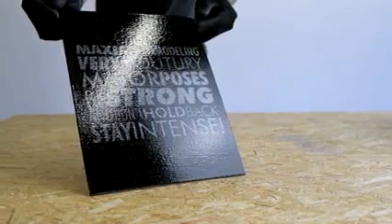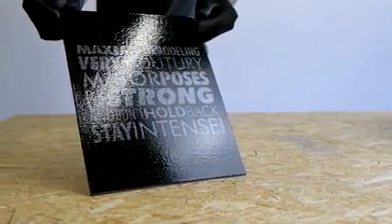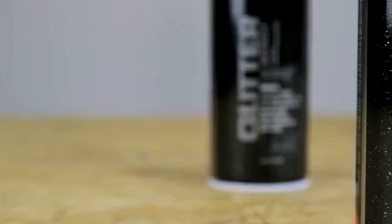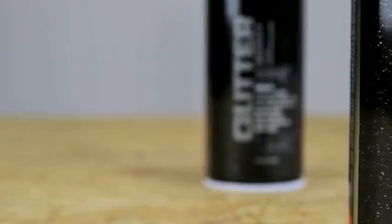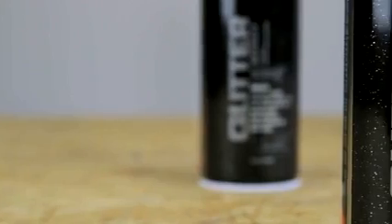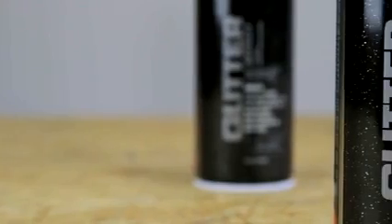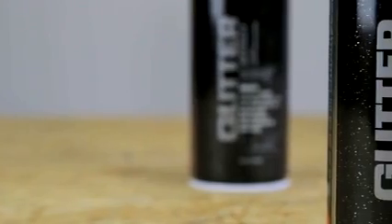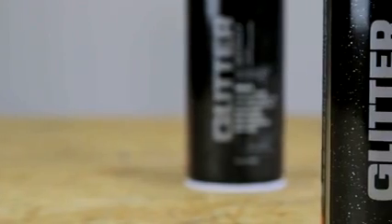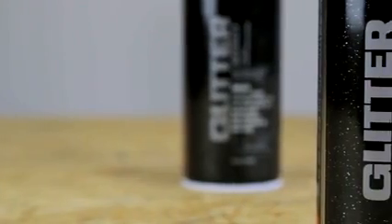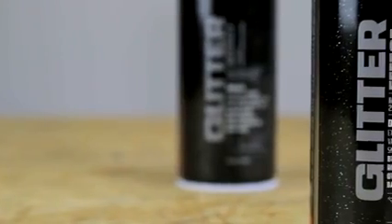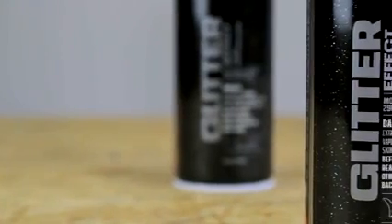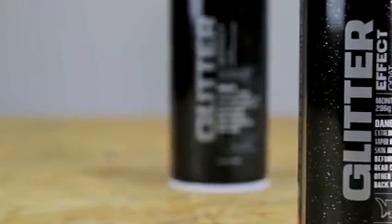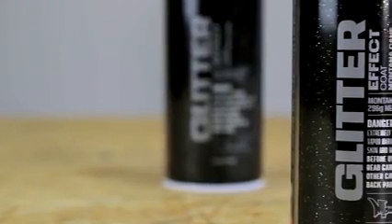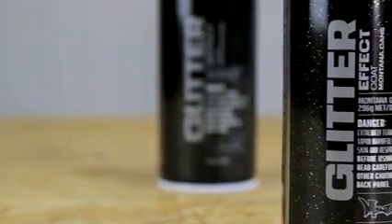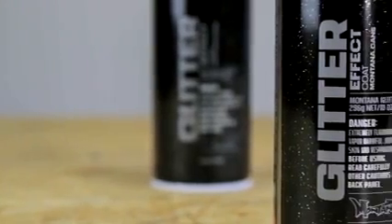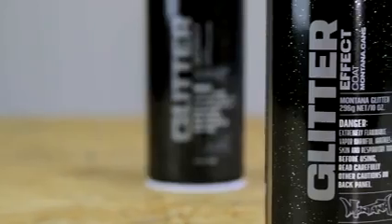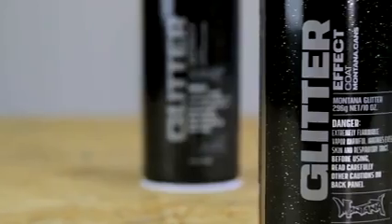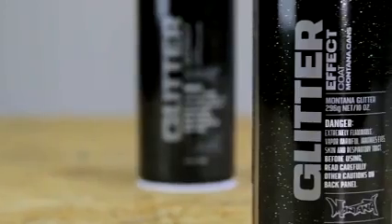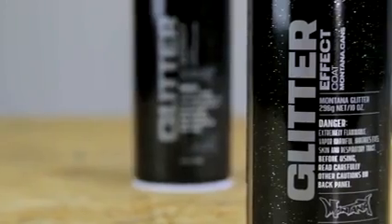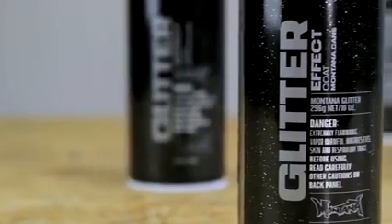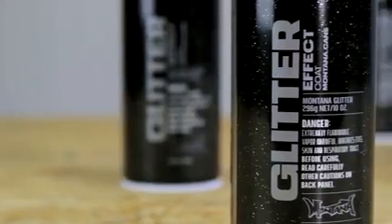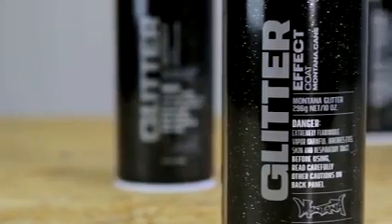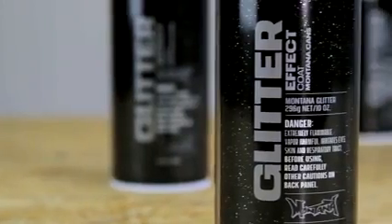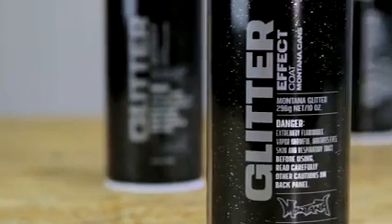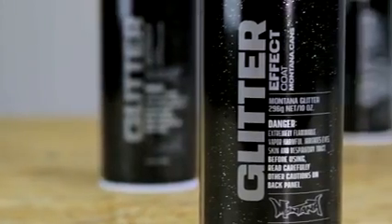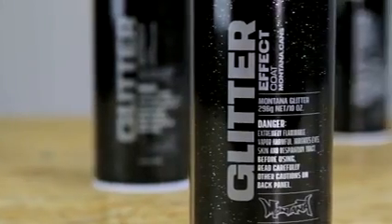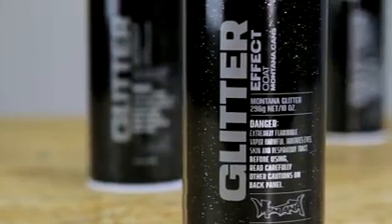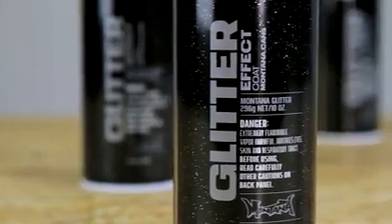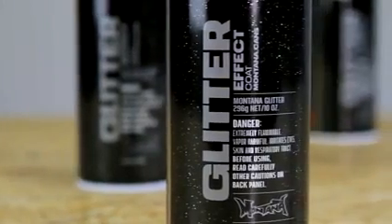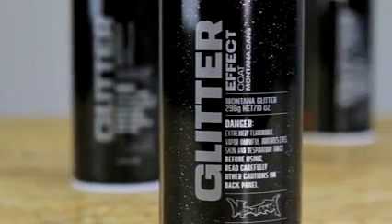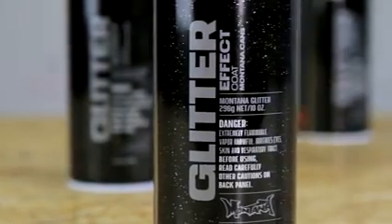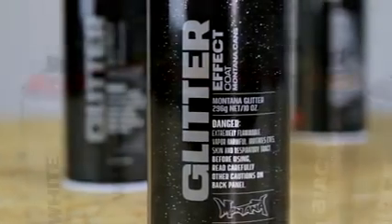After pausing, shake can well again shortly to avoid sedimentation of glitter particles.